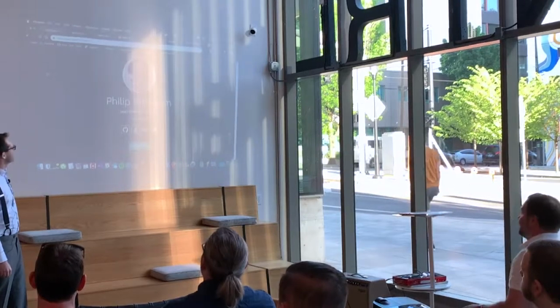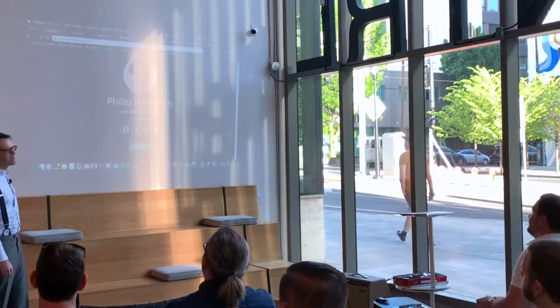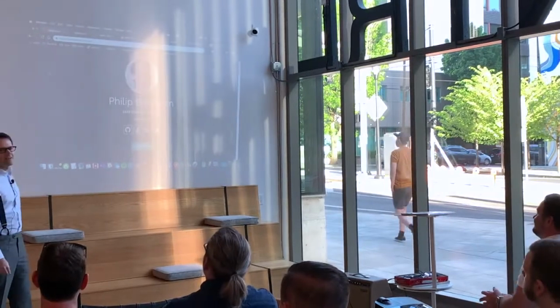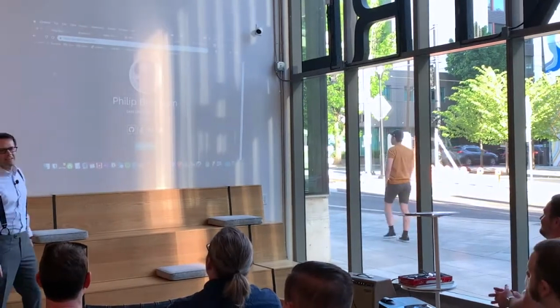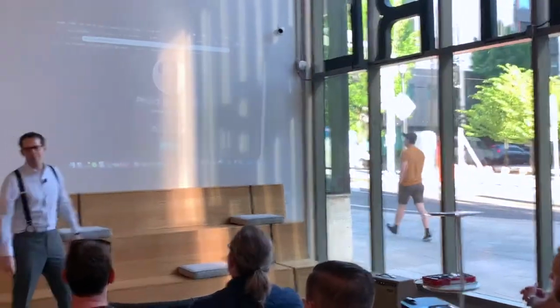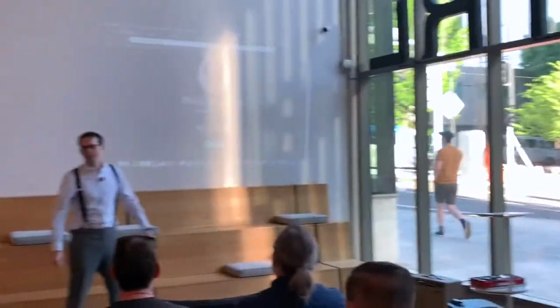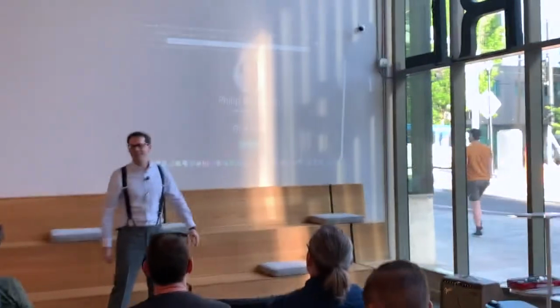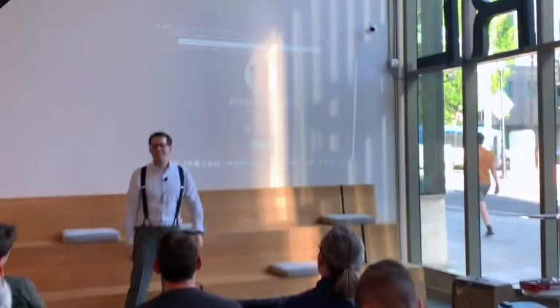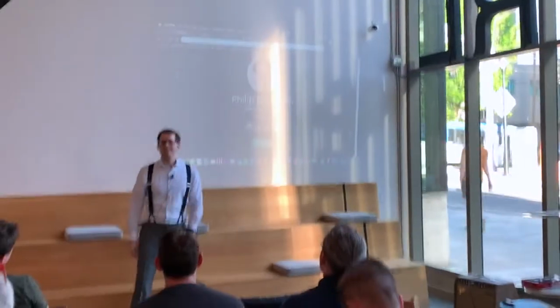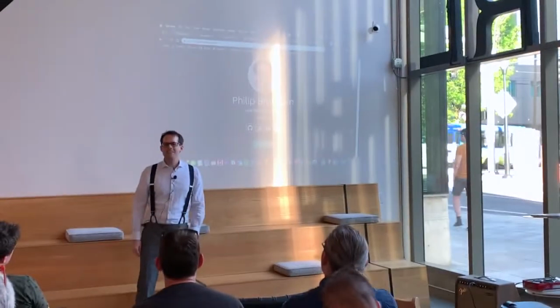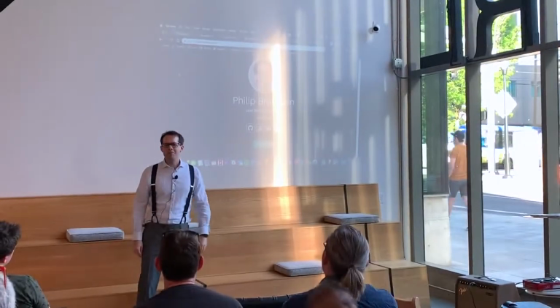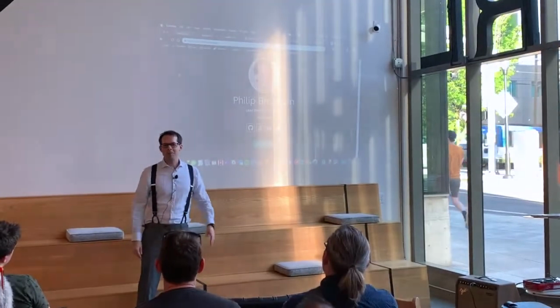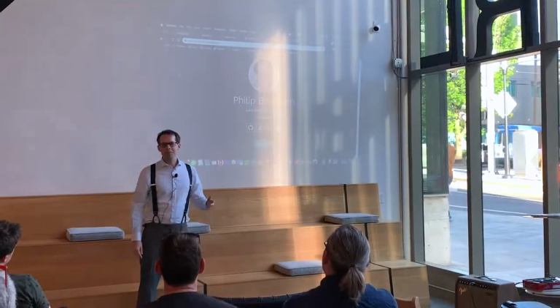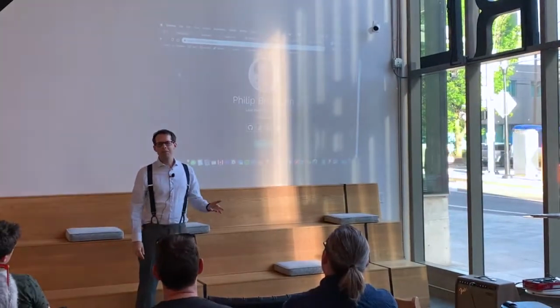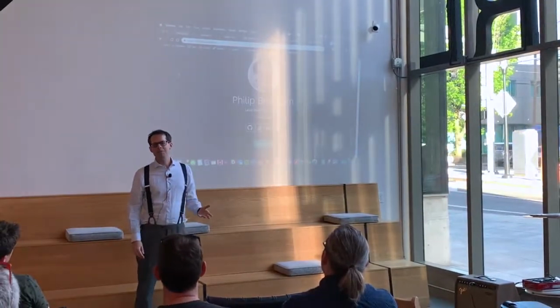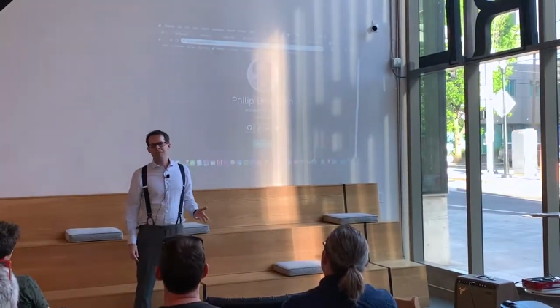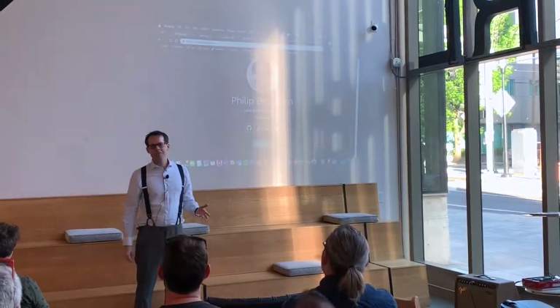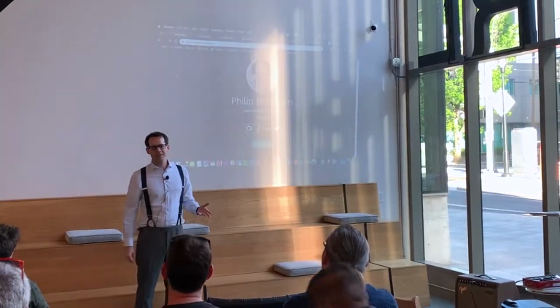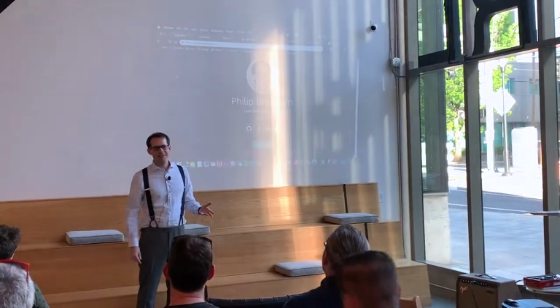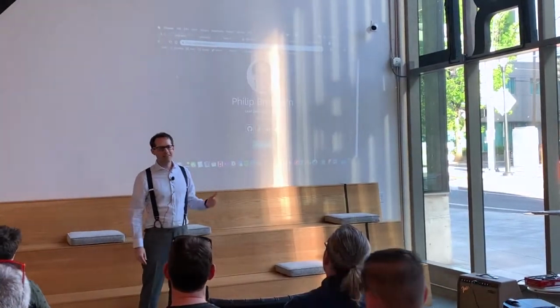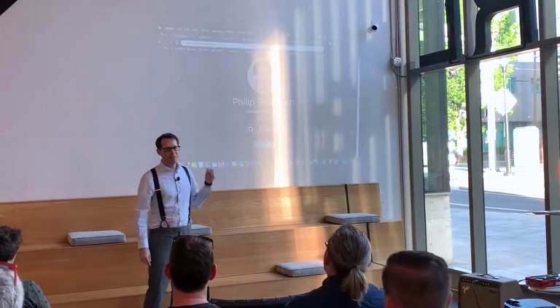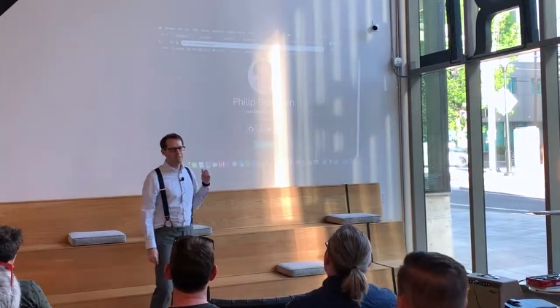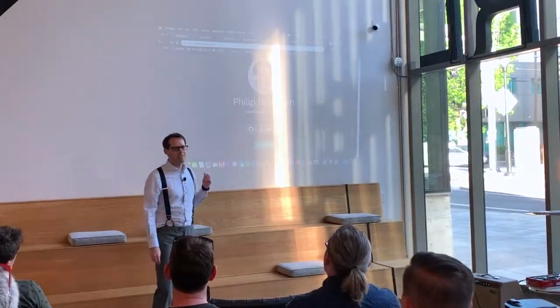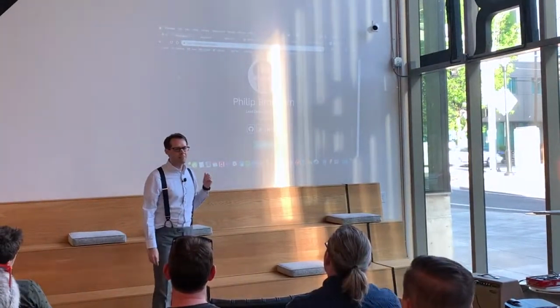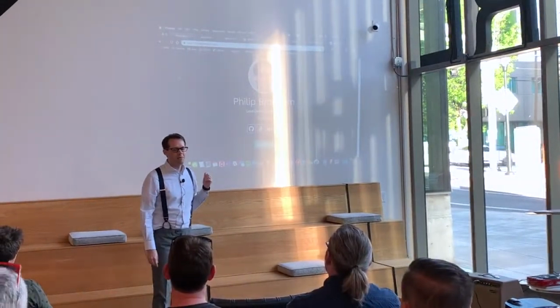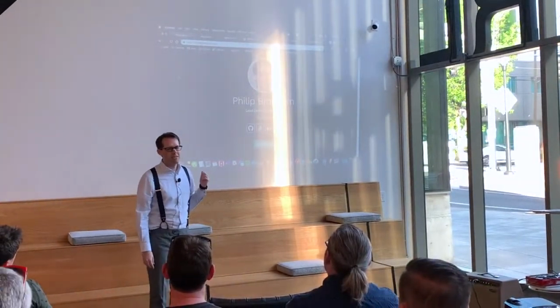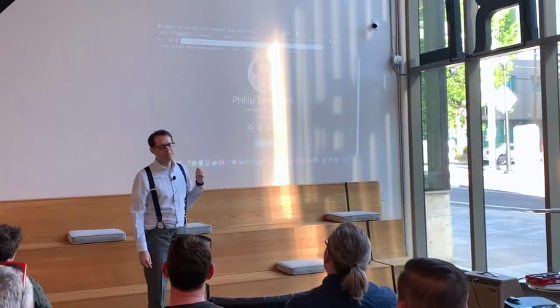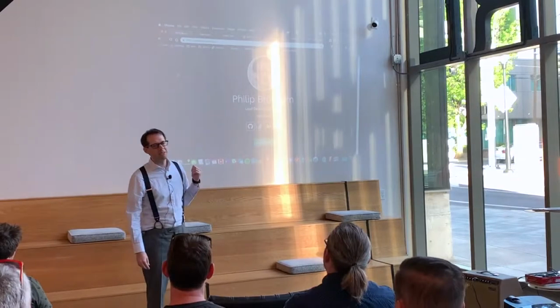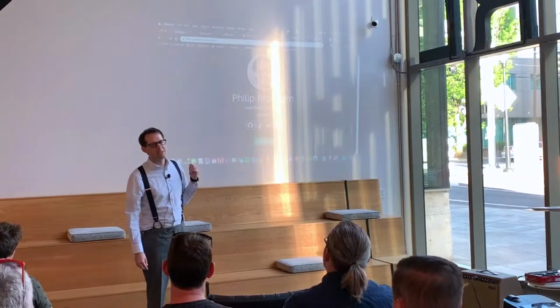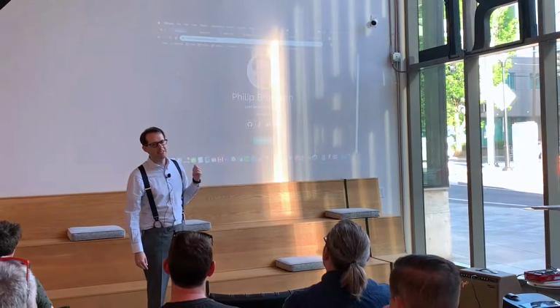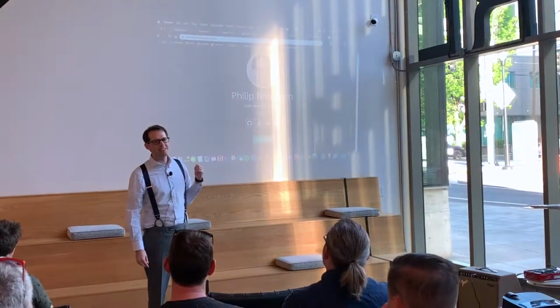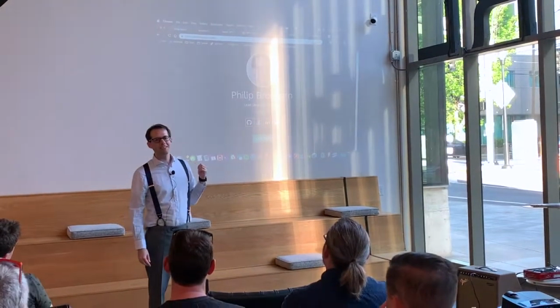All right. Hey, everybody. I'm Philip Irwin. I'm the lead developer at a company called SafeTip.